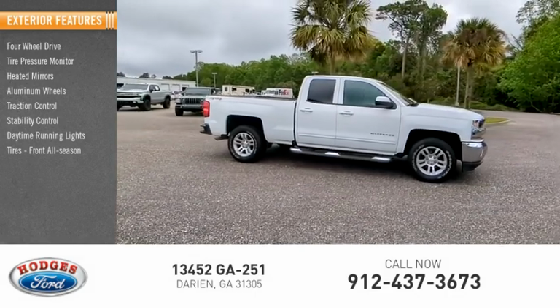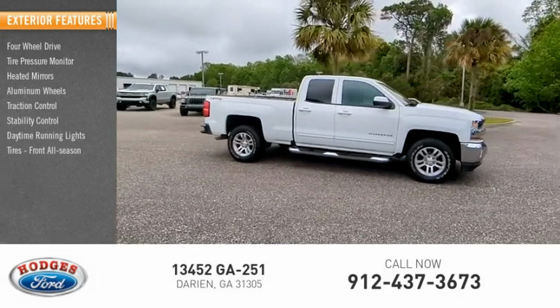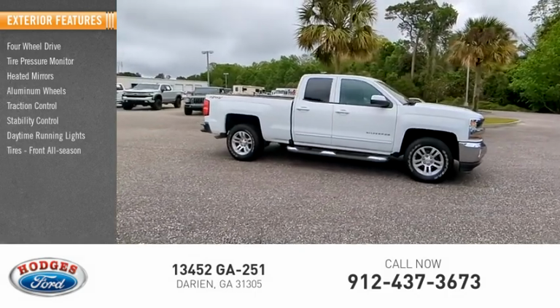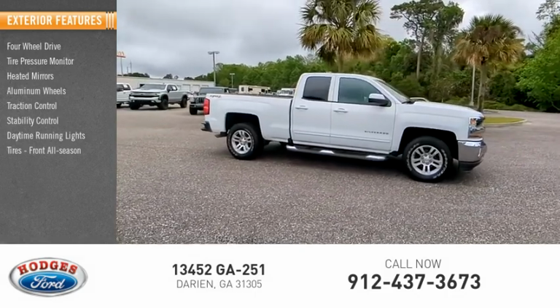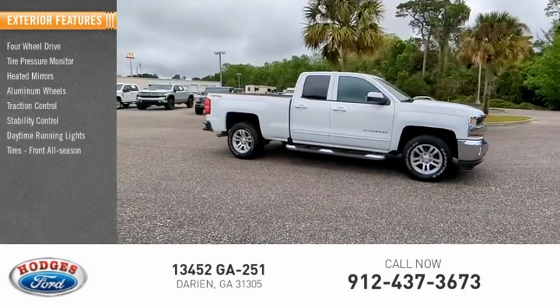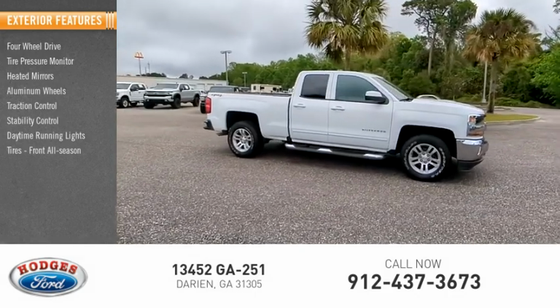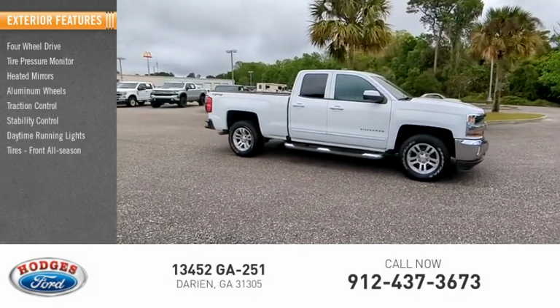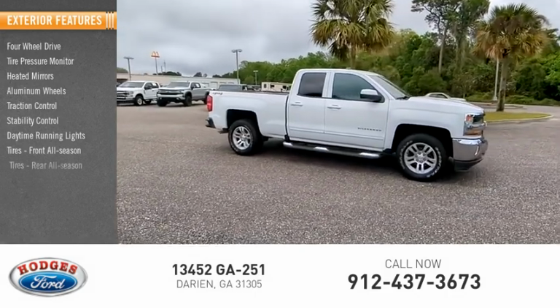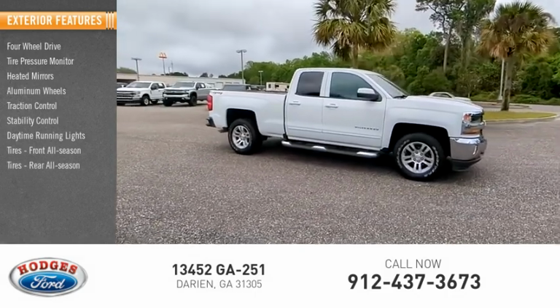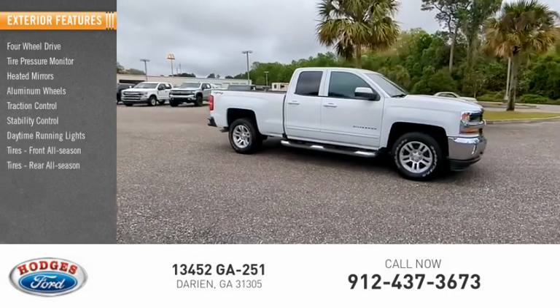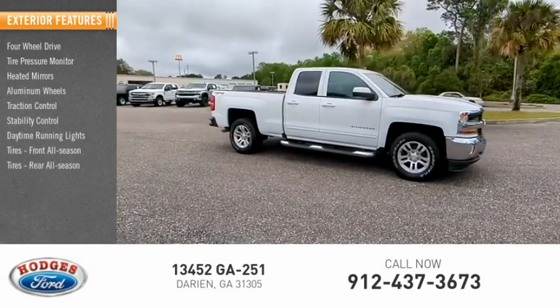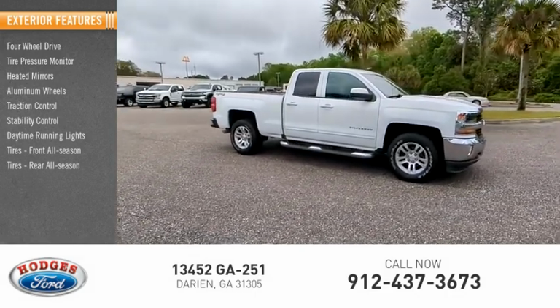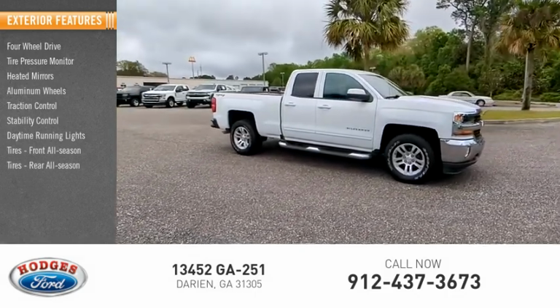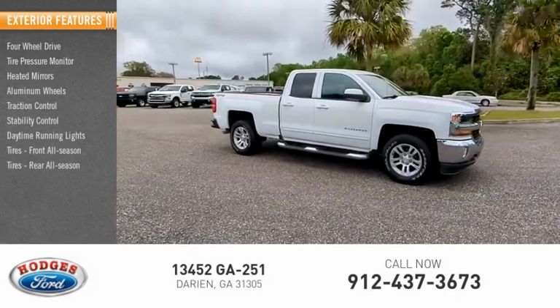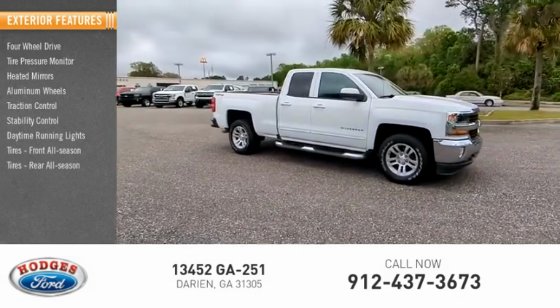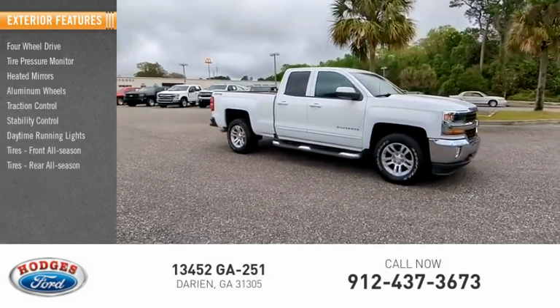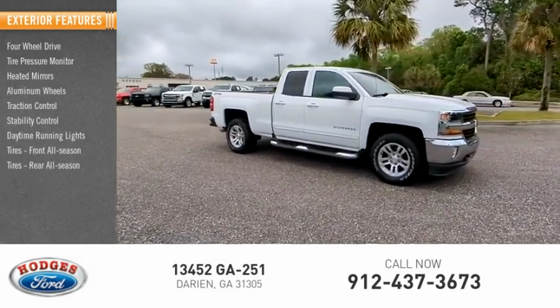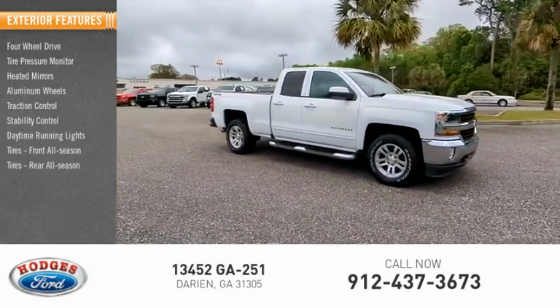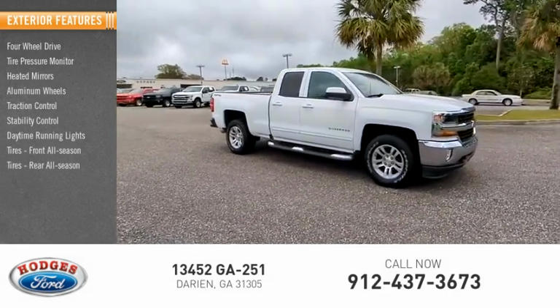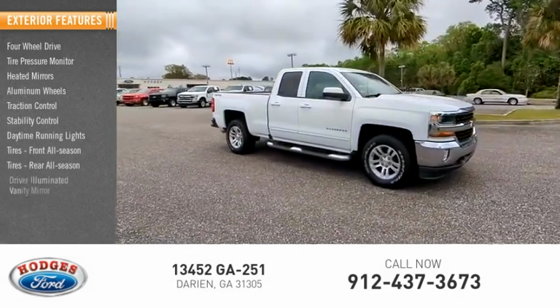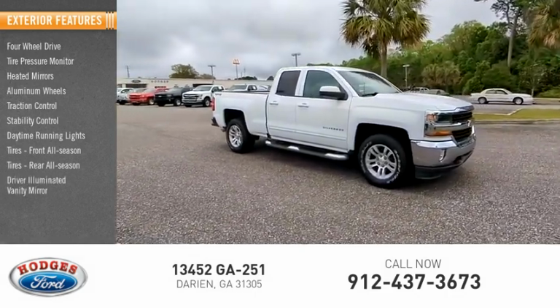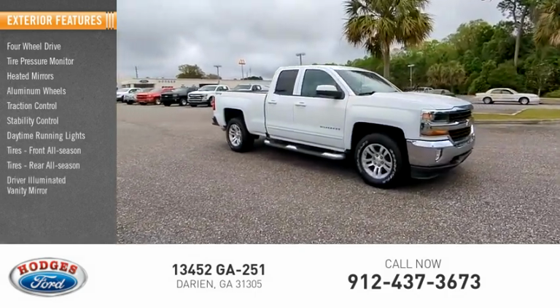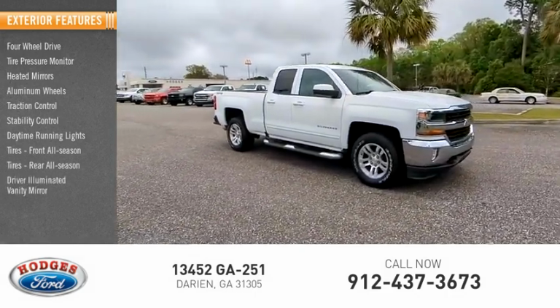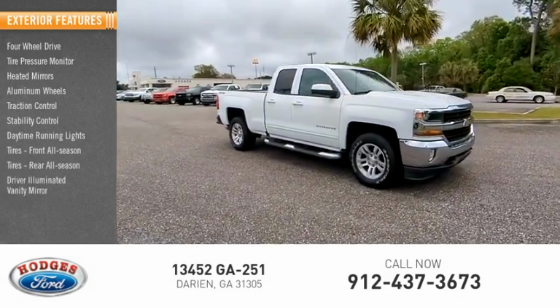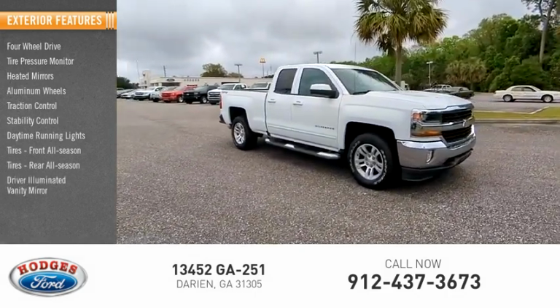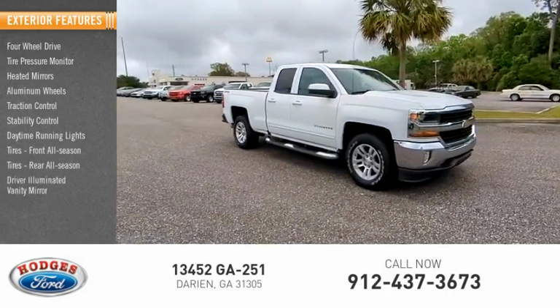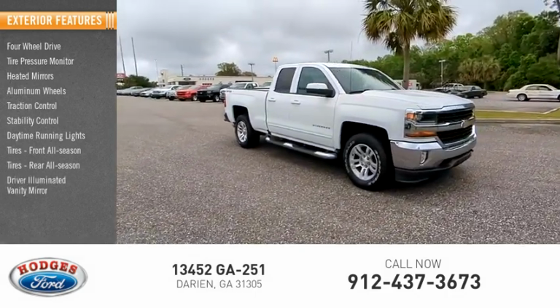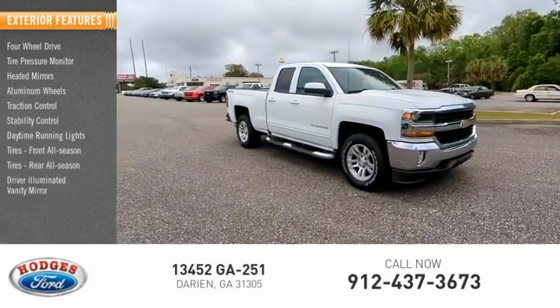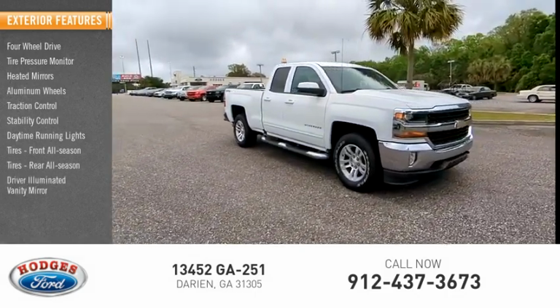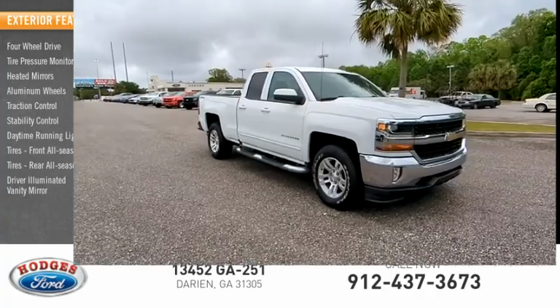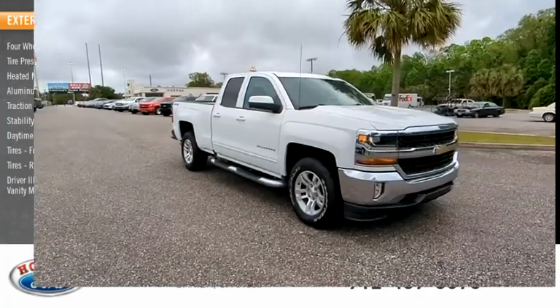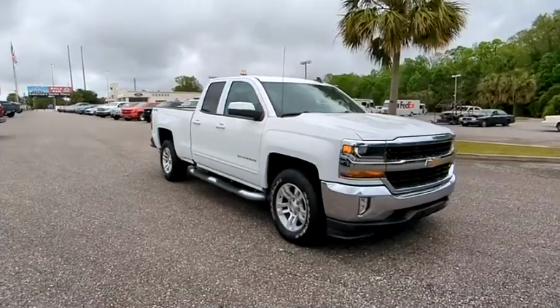Tires front all season, tires rear all season, and driver illuminated vanity mirror.